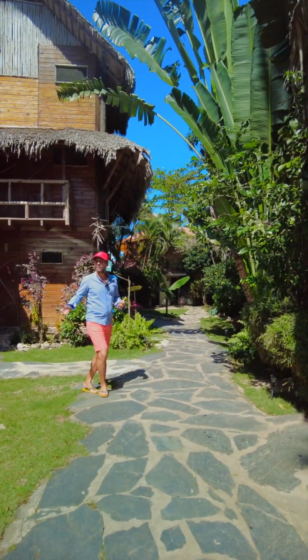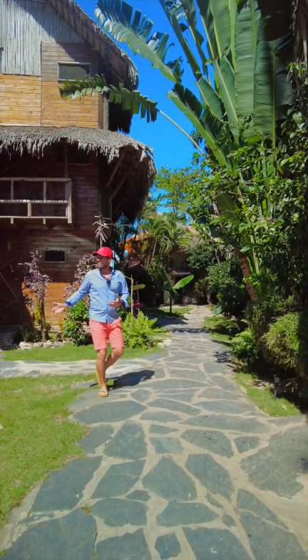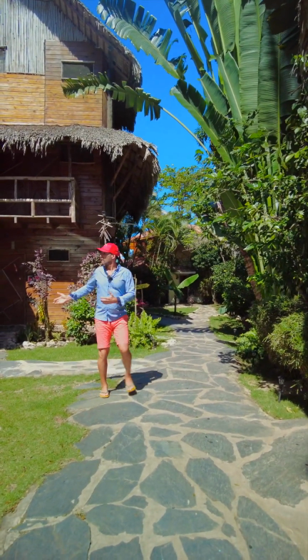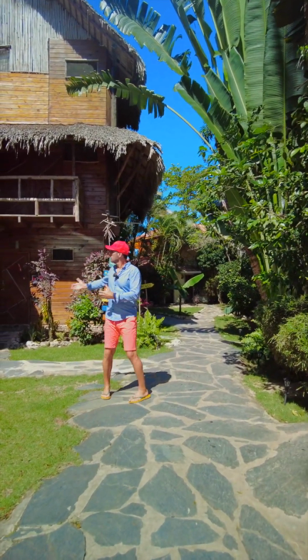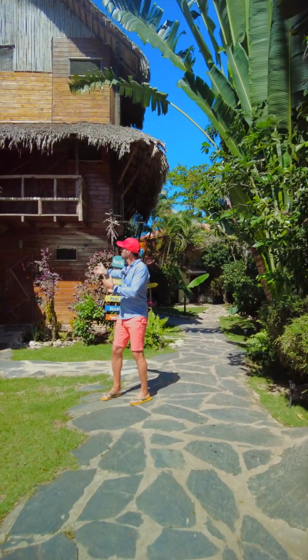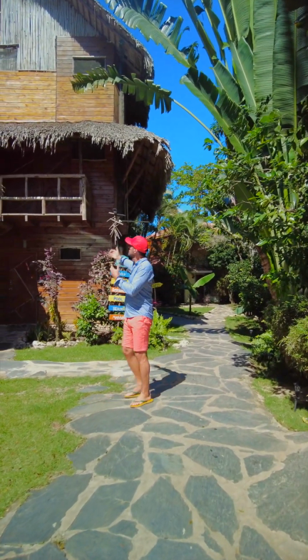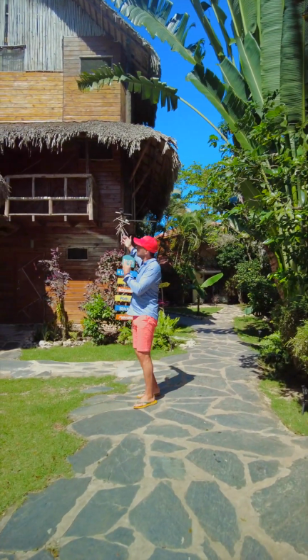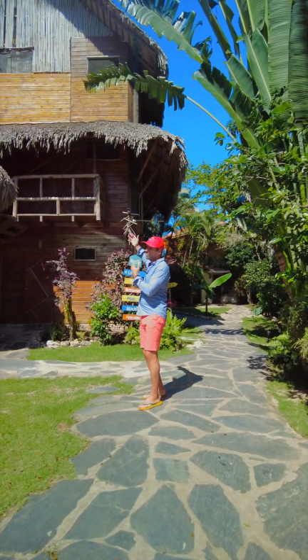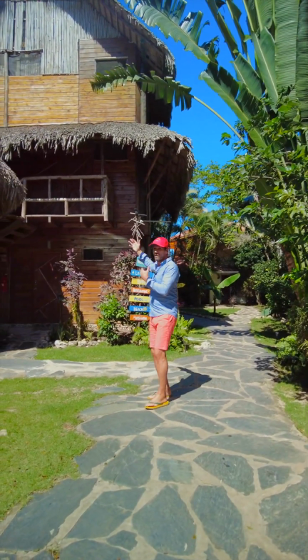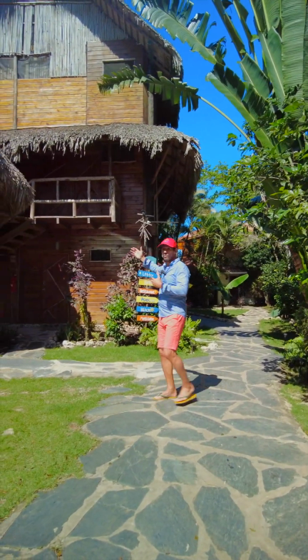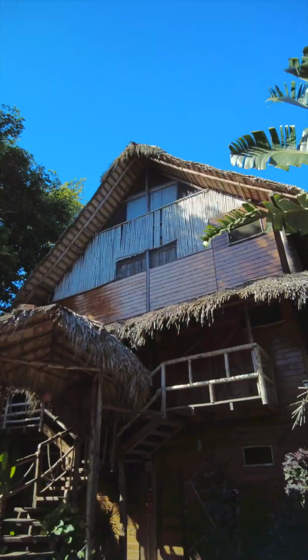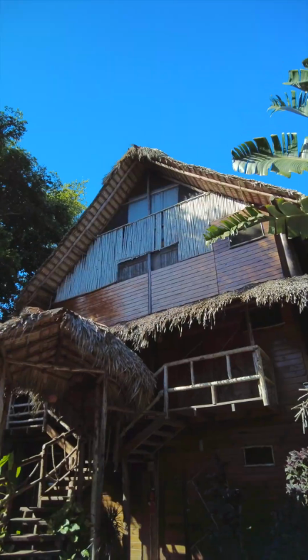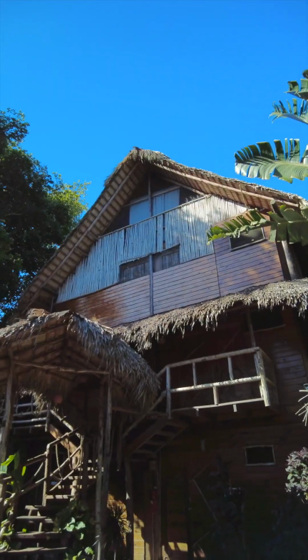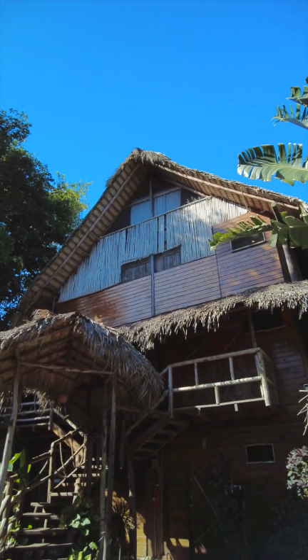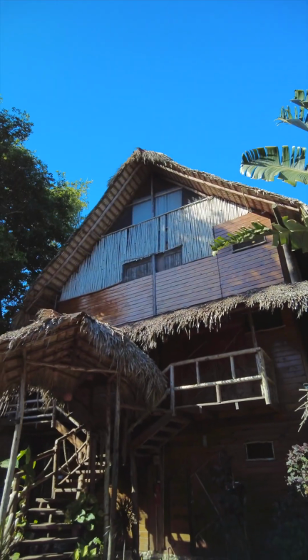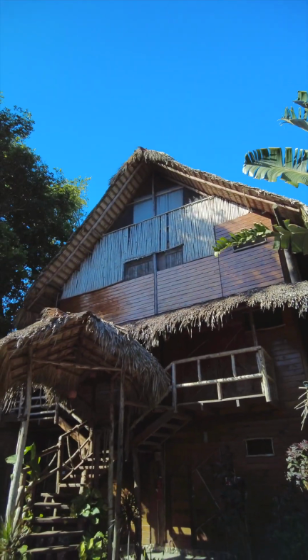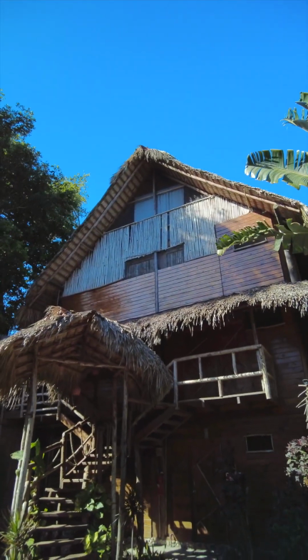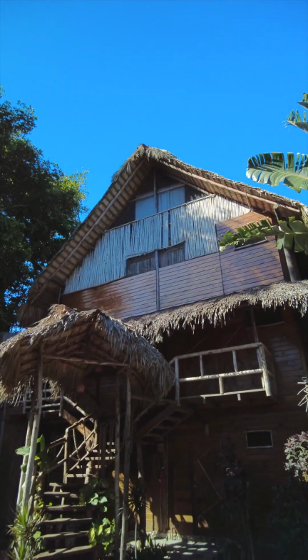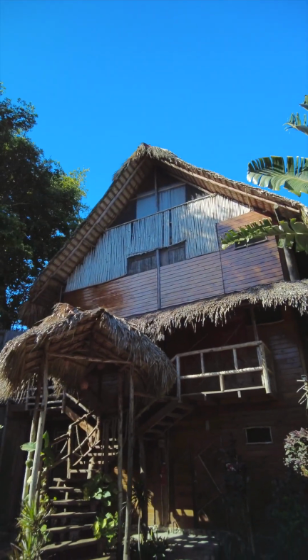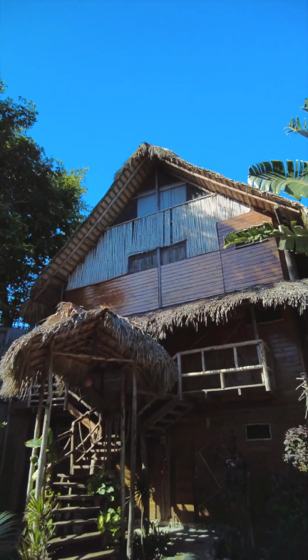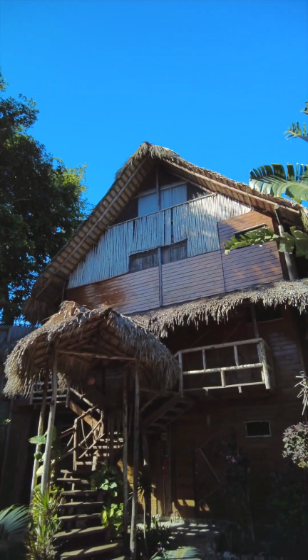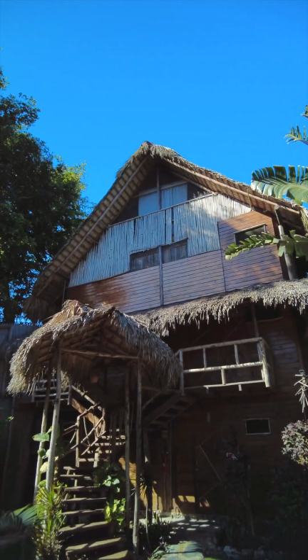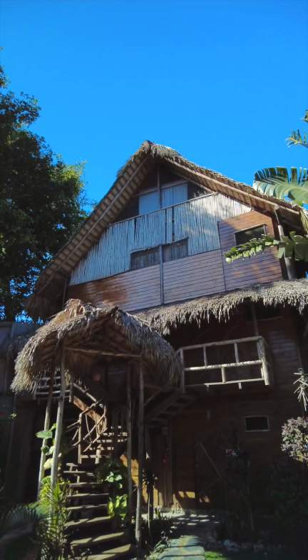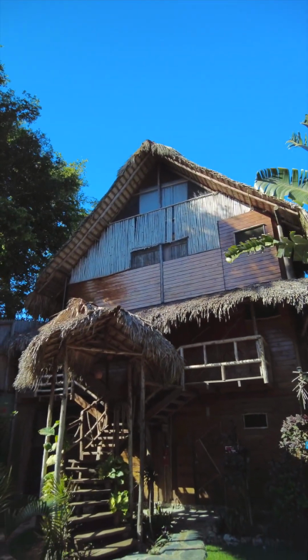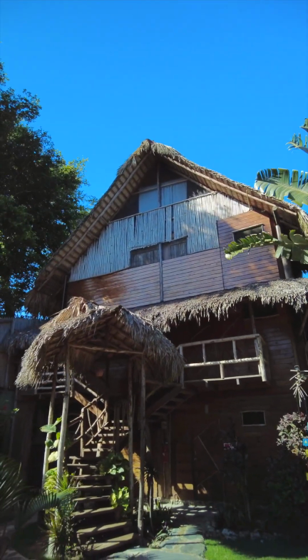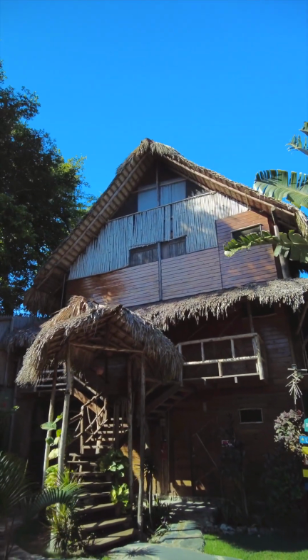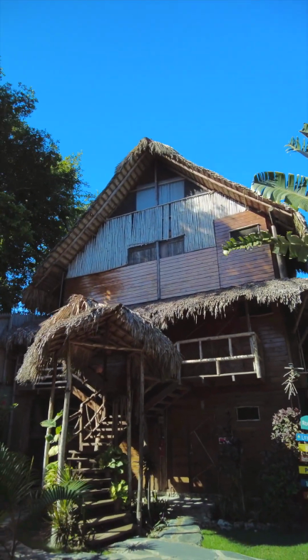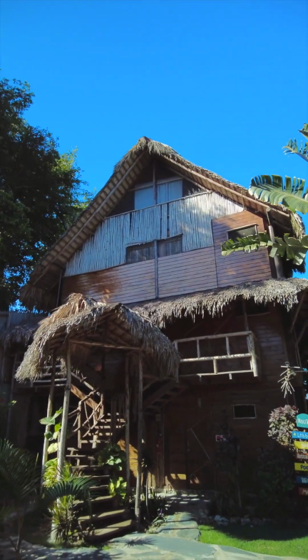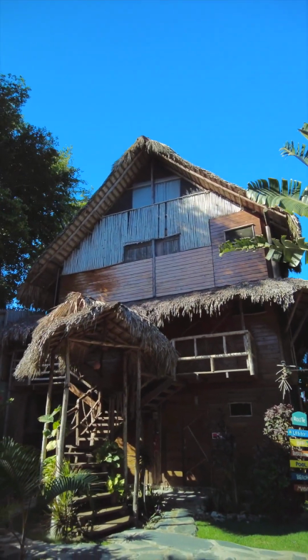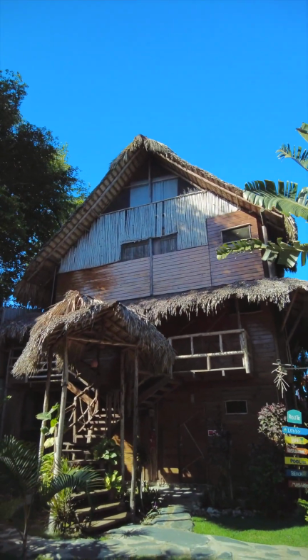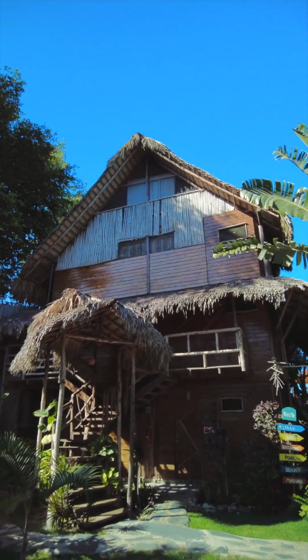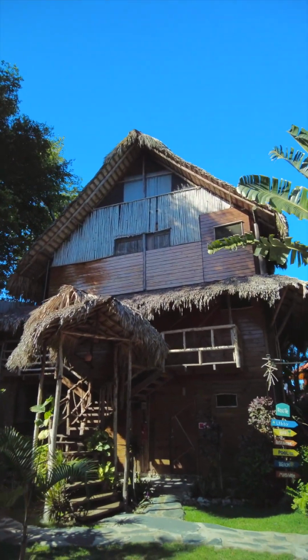Here is another building — this is the highest ecolodge in the Caribbean, four stories high.